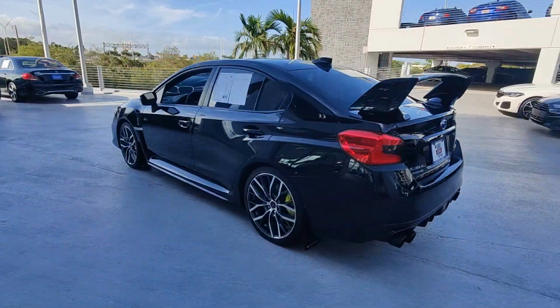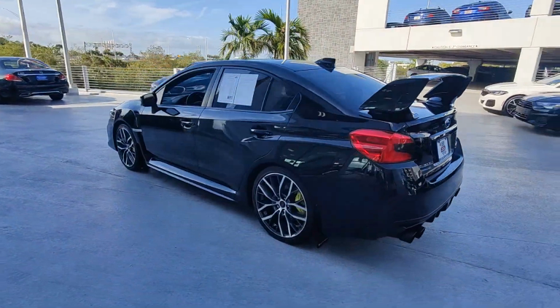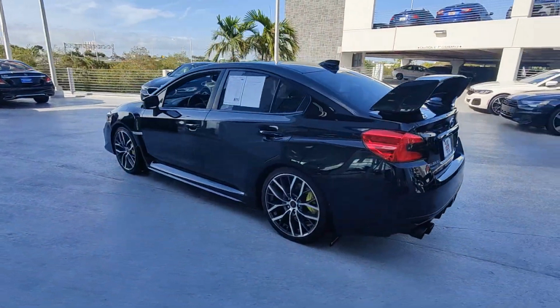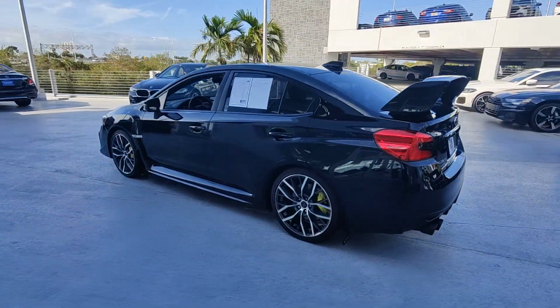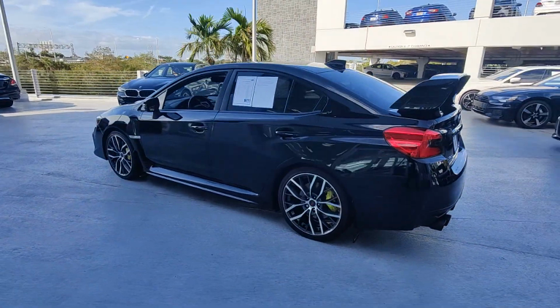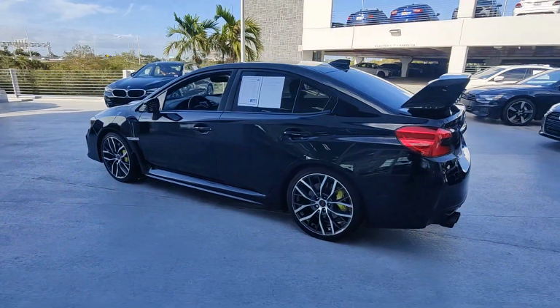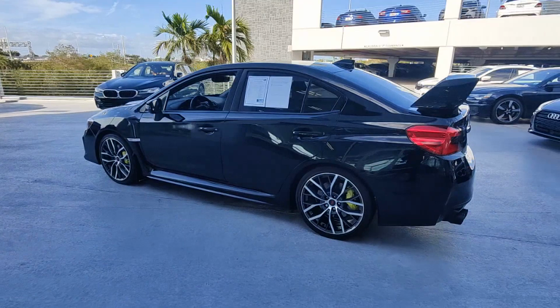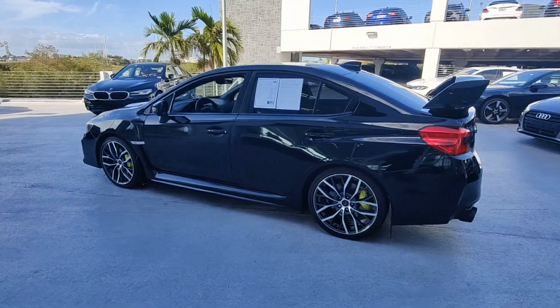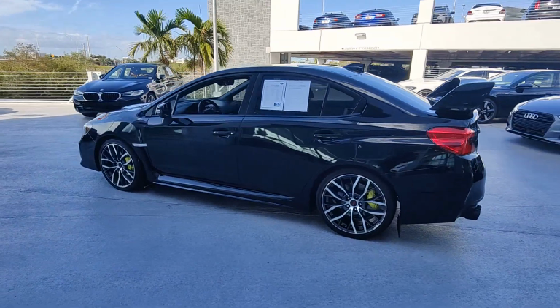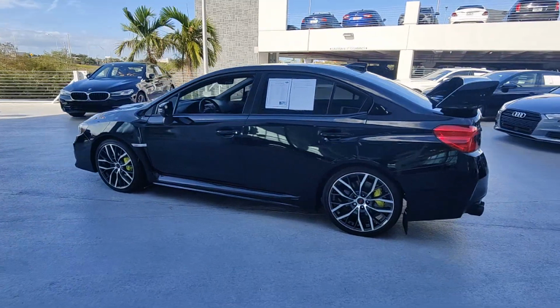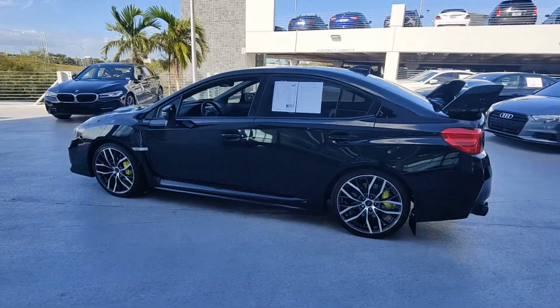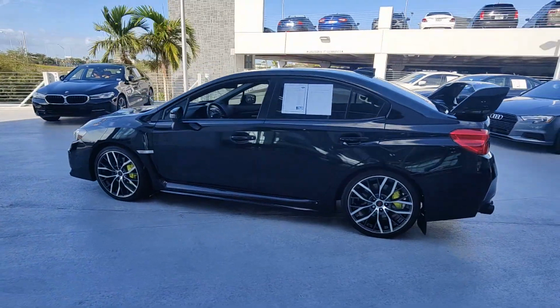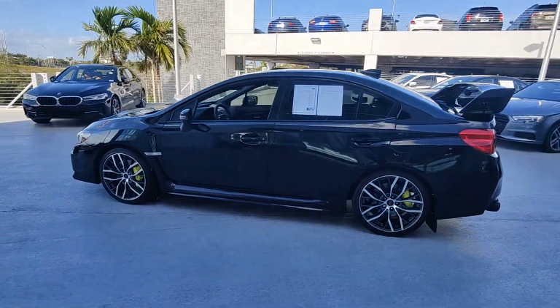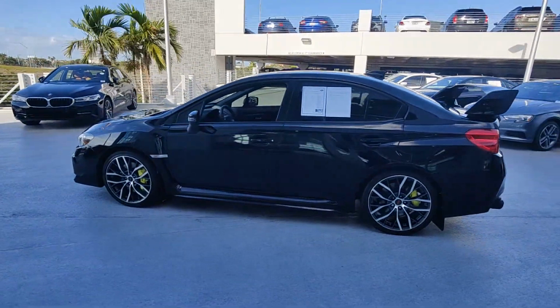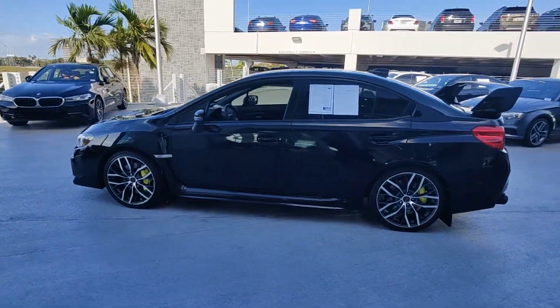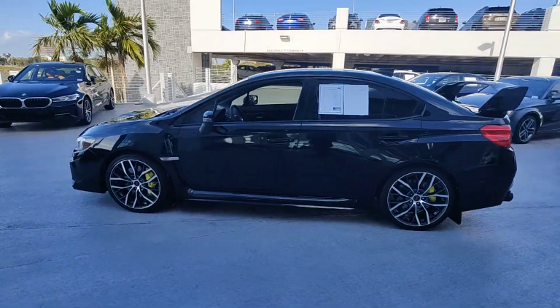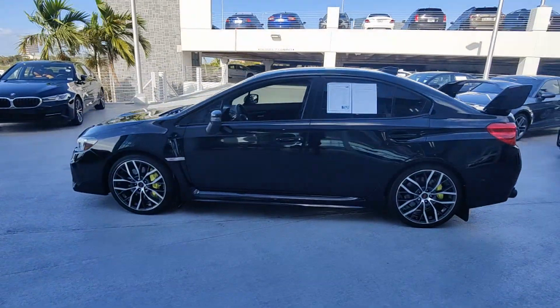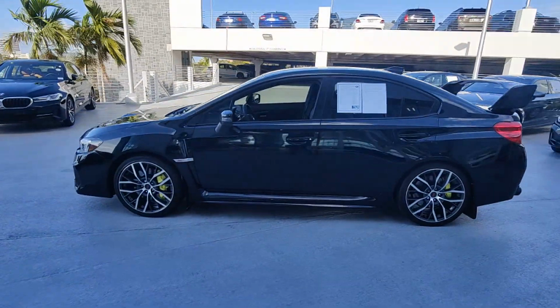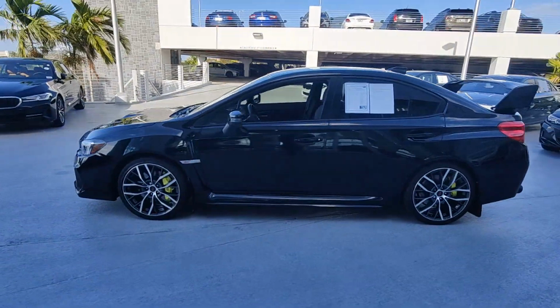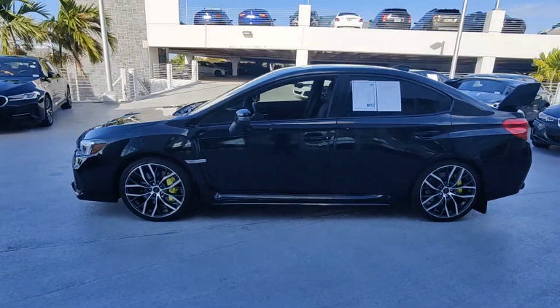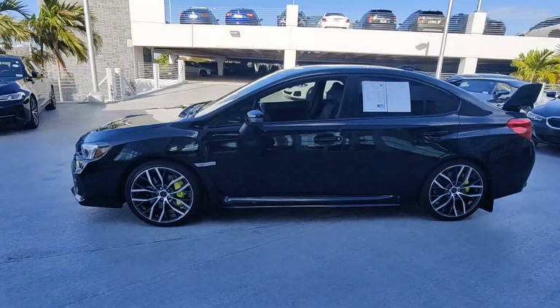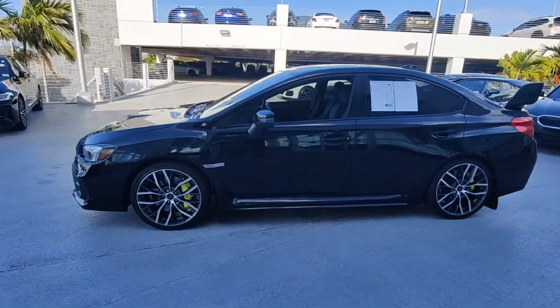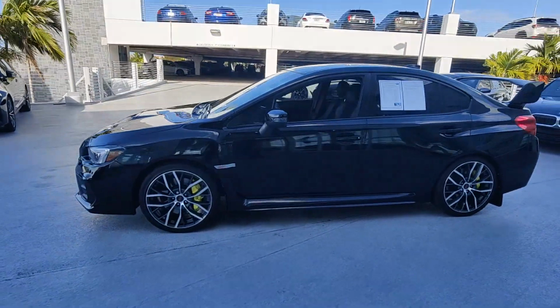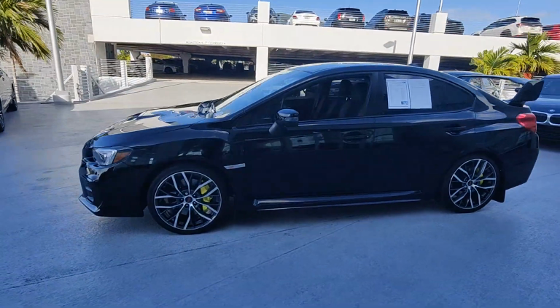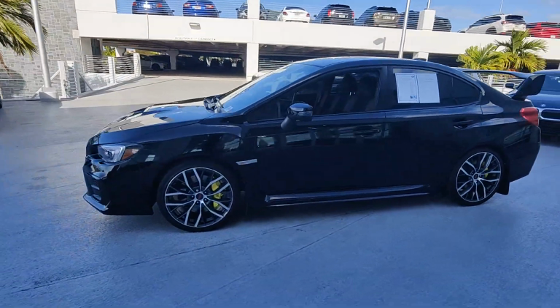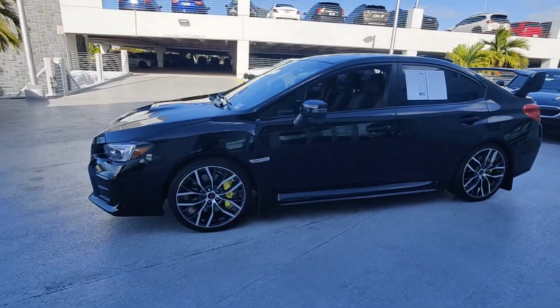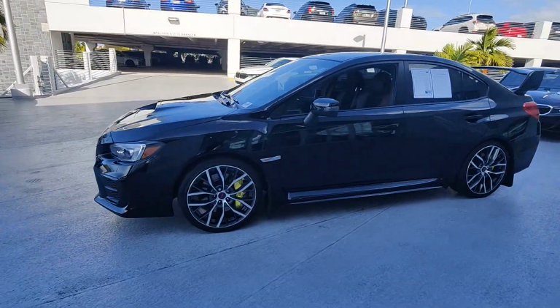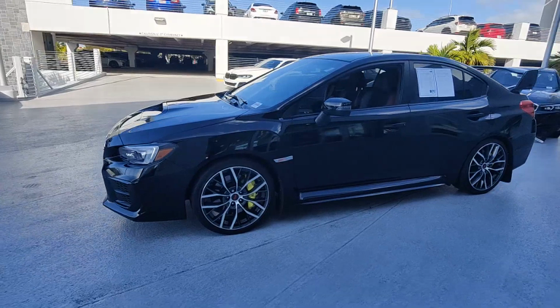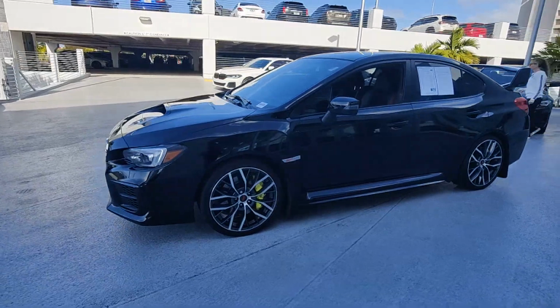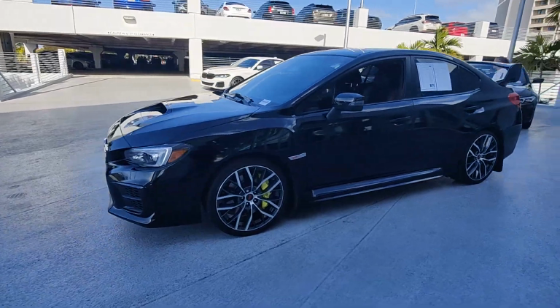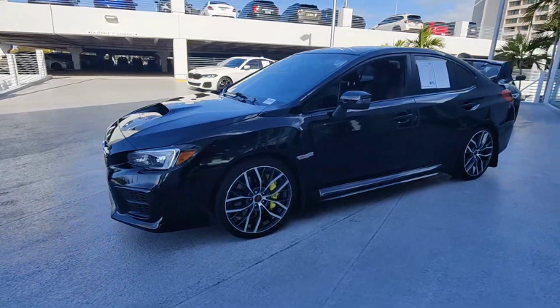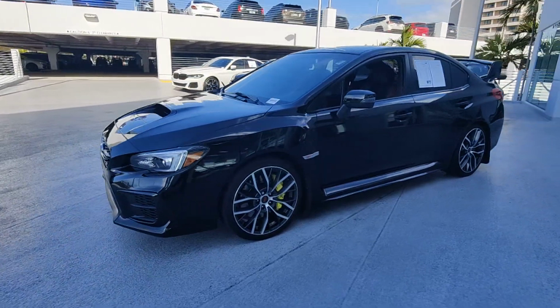Rally car athleticism, all-wheel drive, and touchscreen infotainment make this edgy compact sports sedan your go-to for performance thrills.